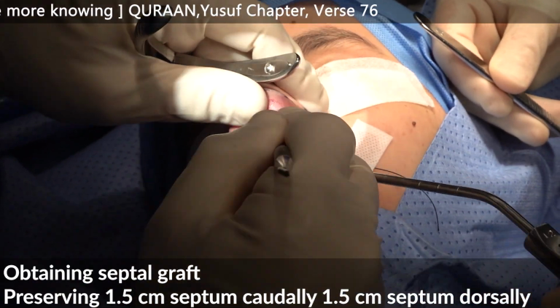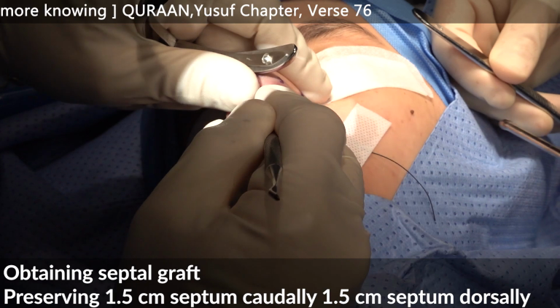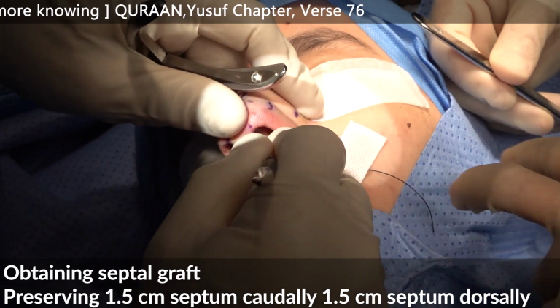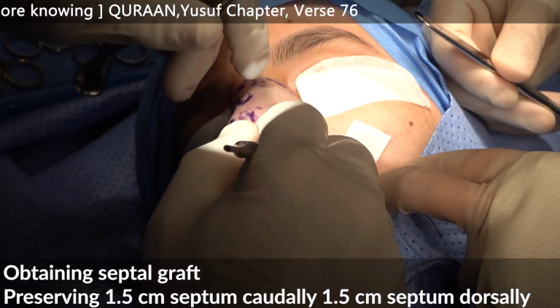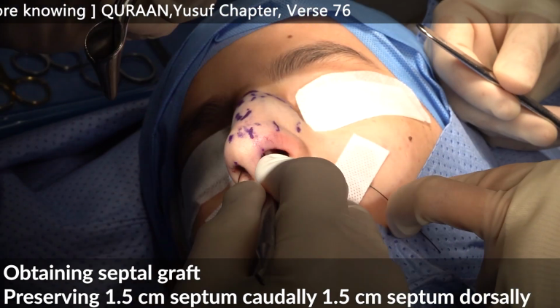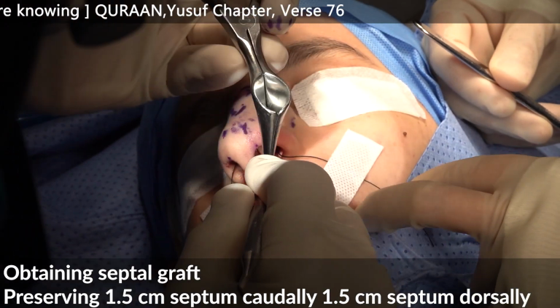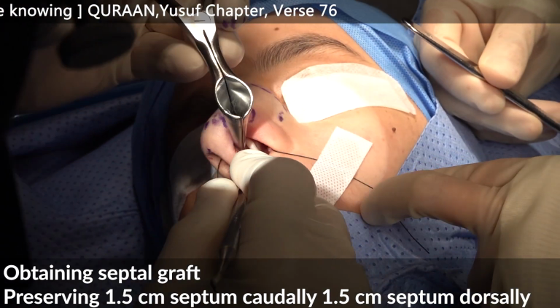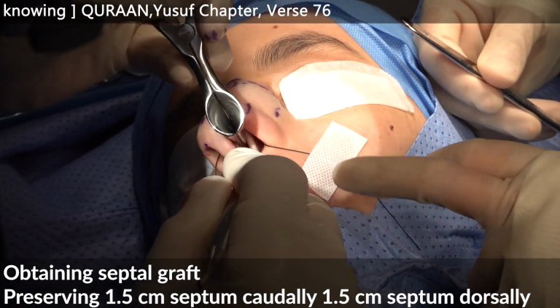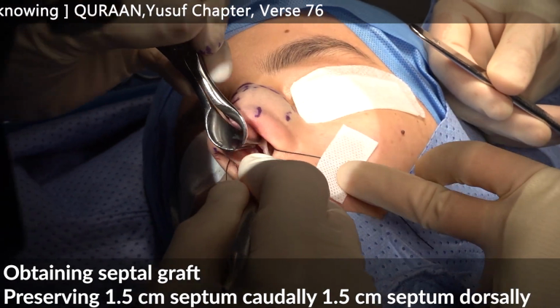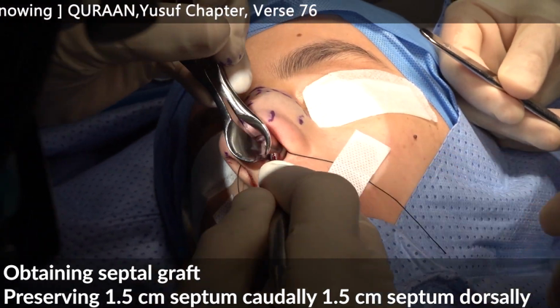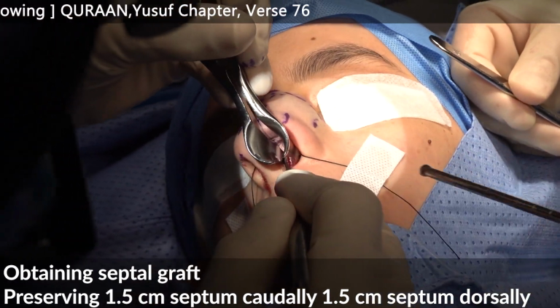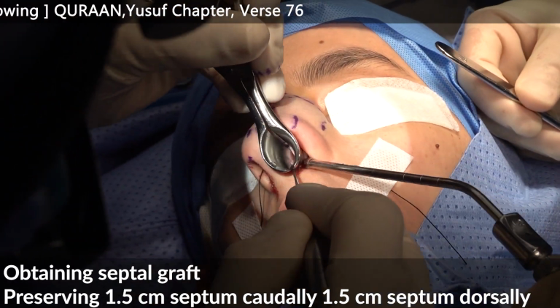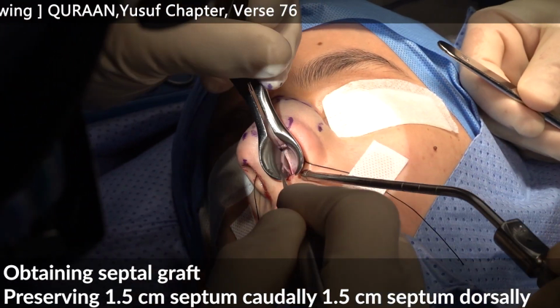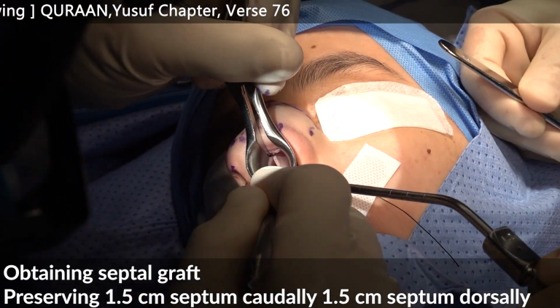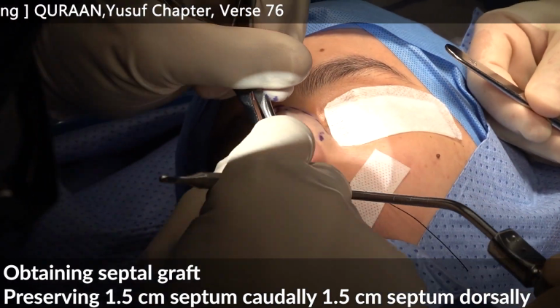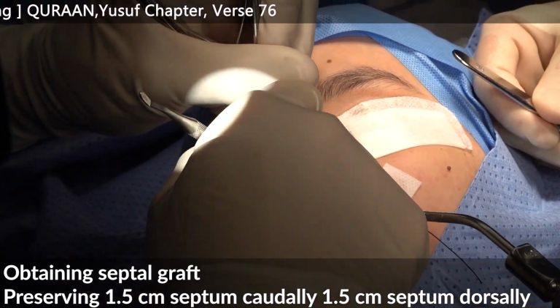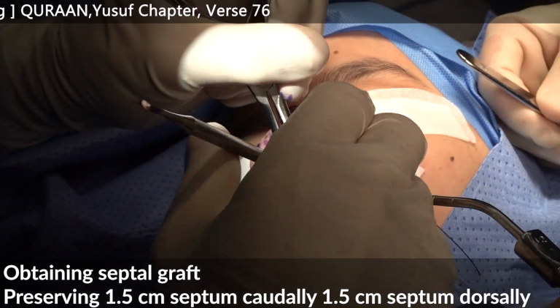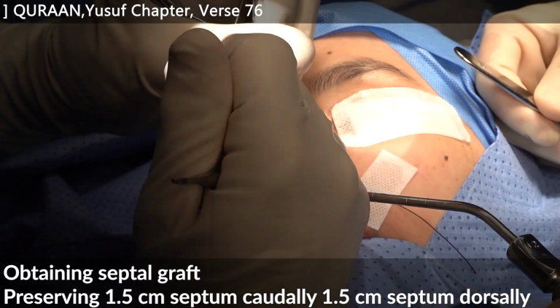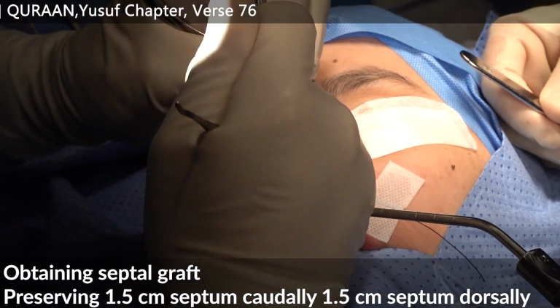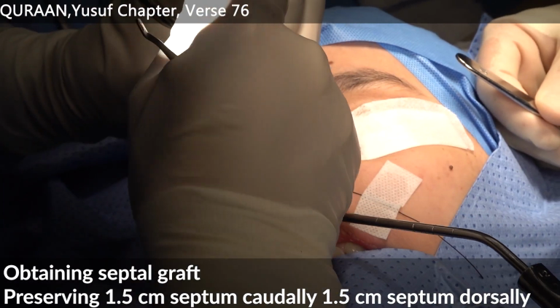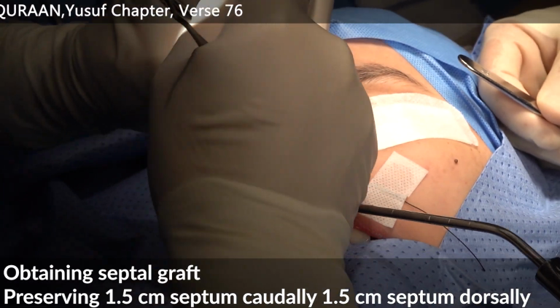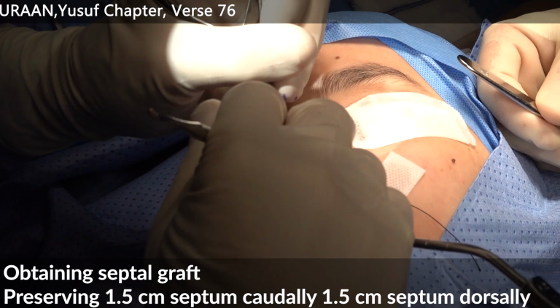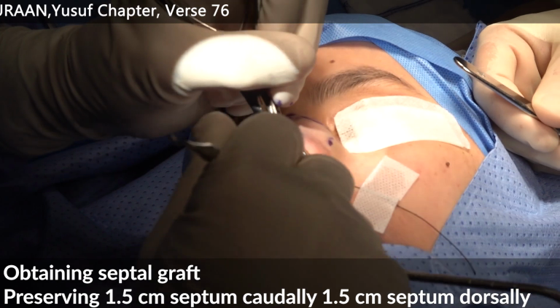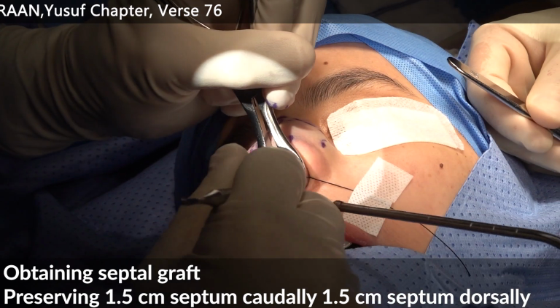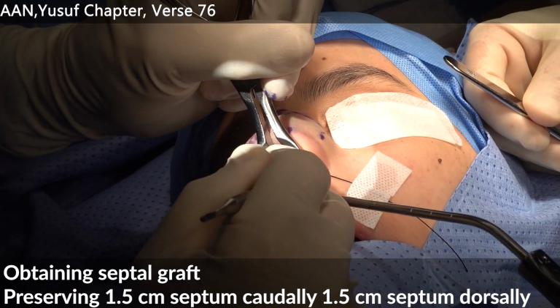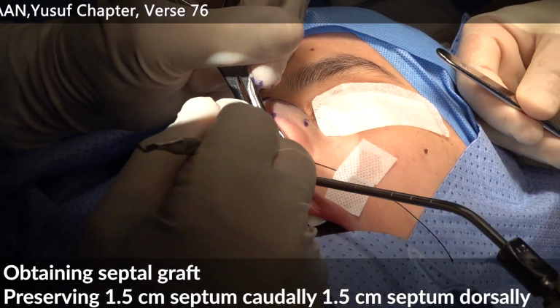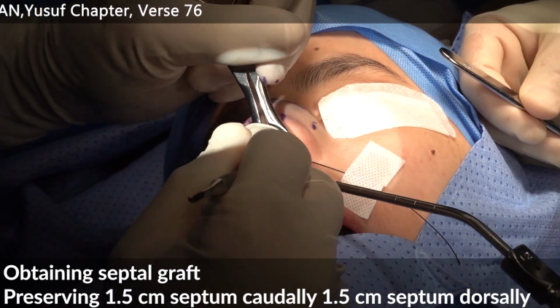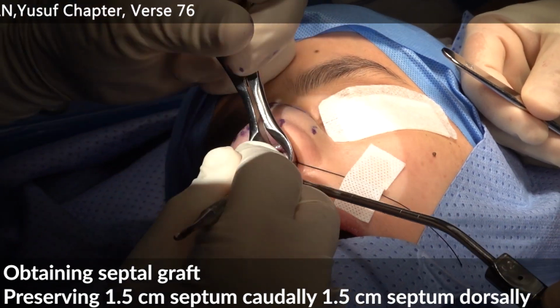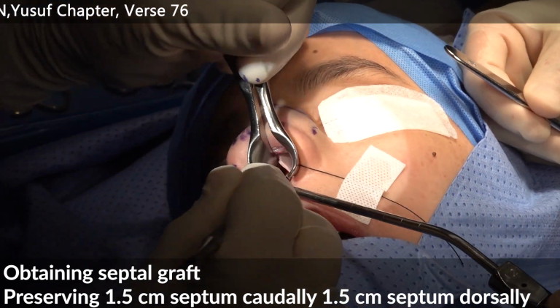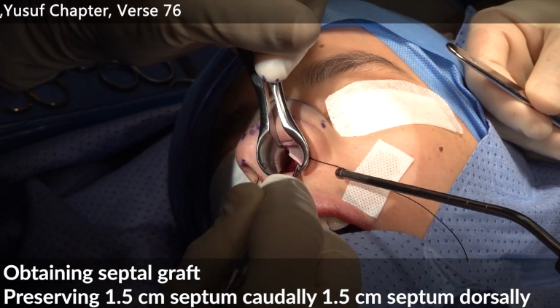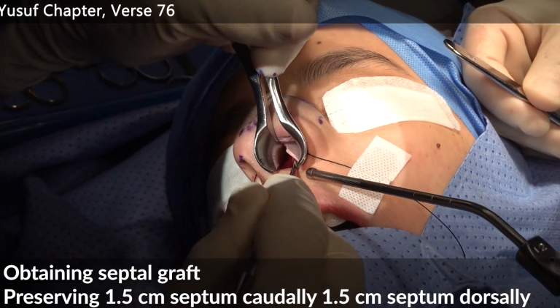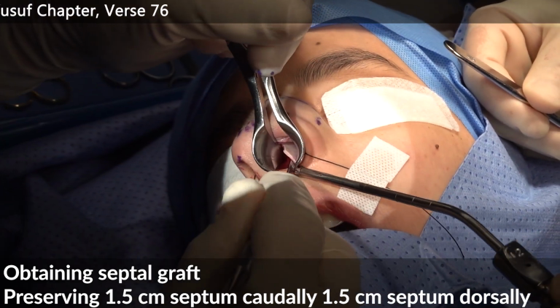Once you are in the right plane, your dissector will run so quickly and so easily, as you can see.